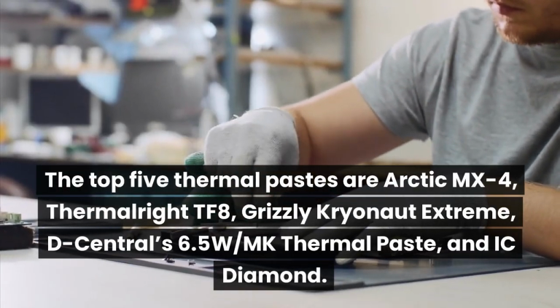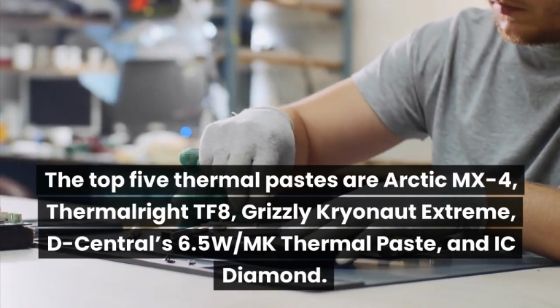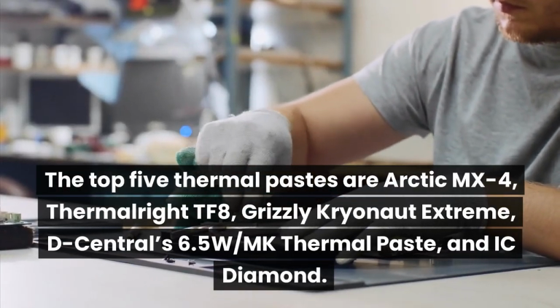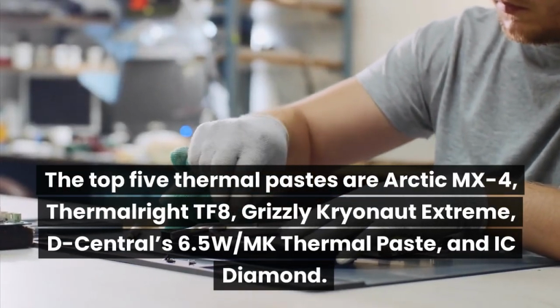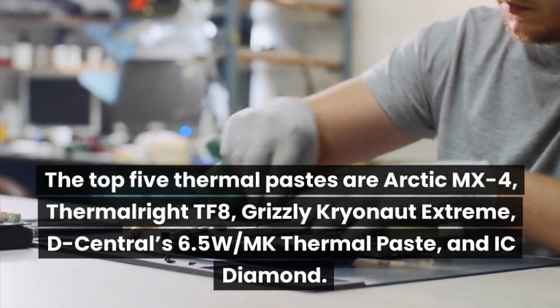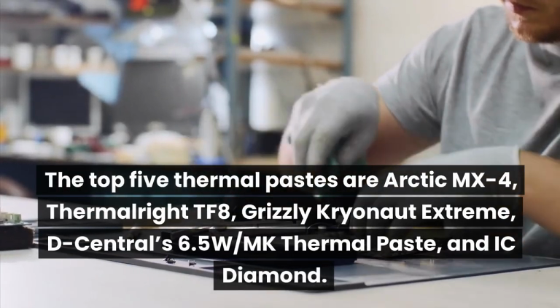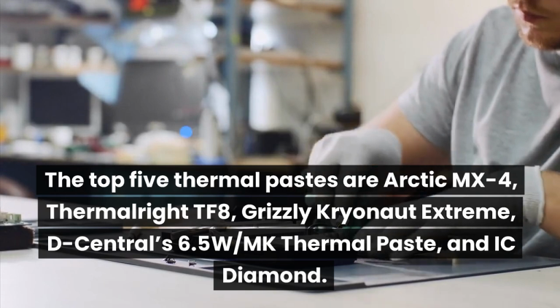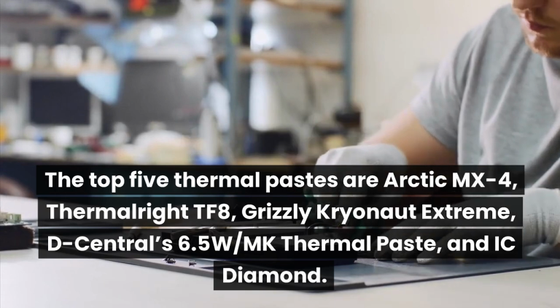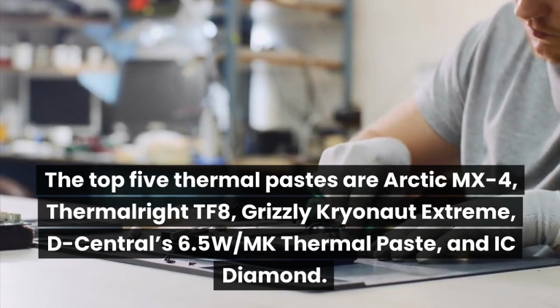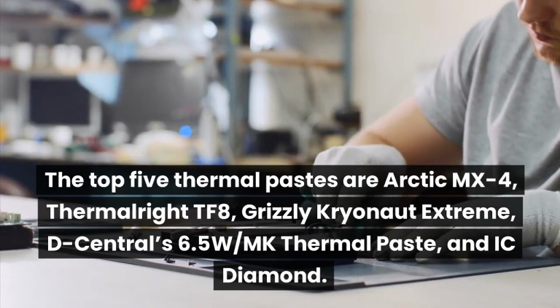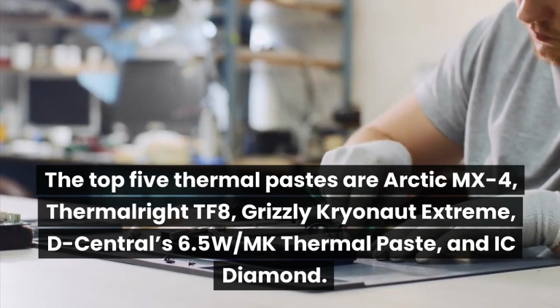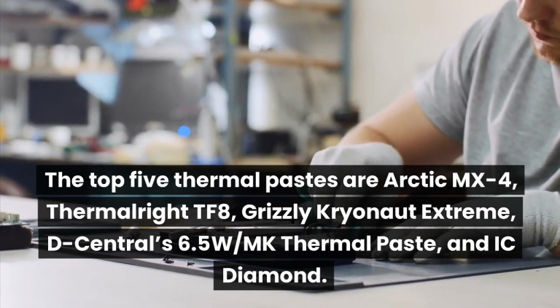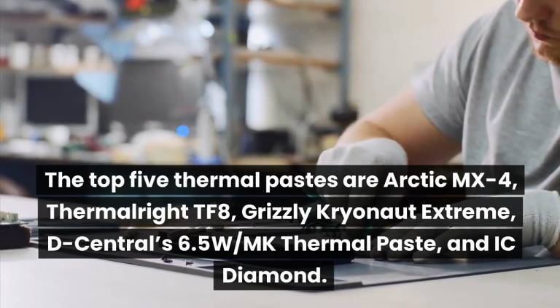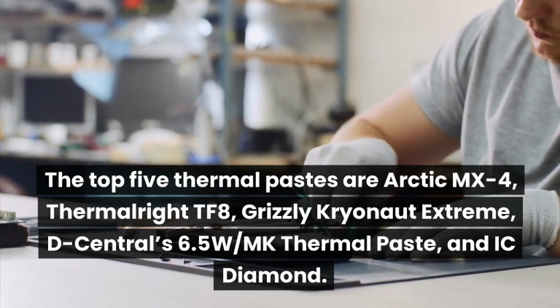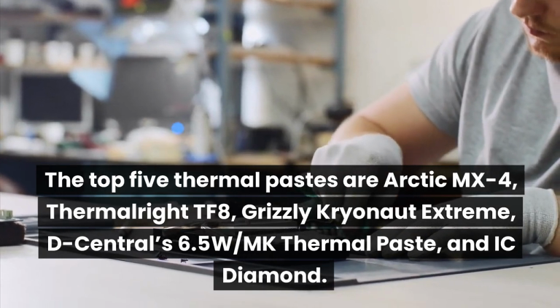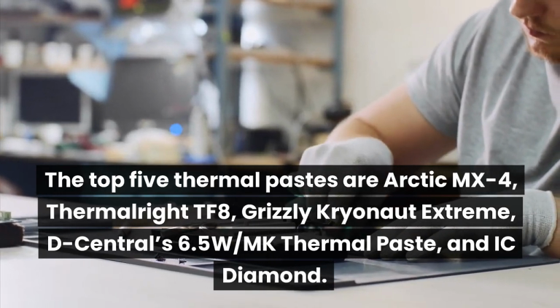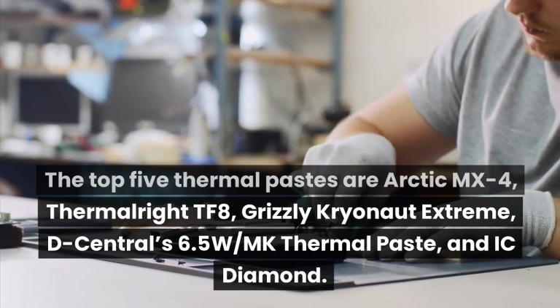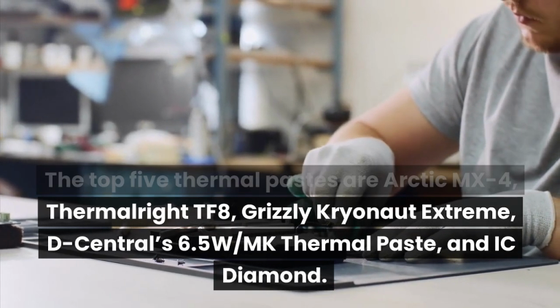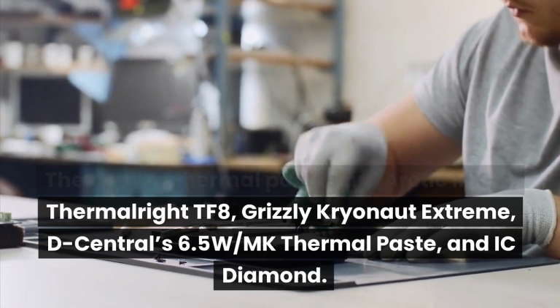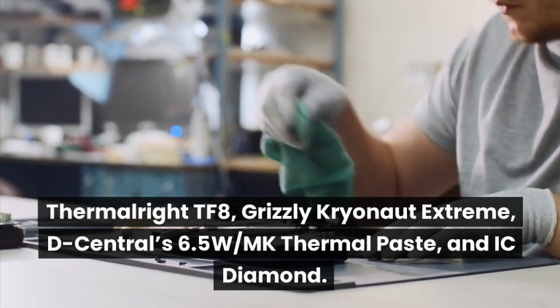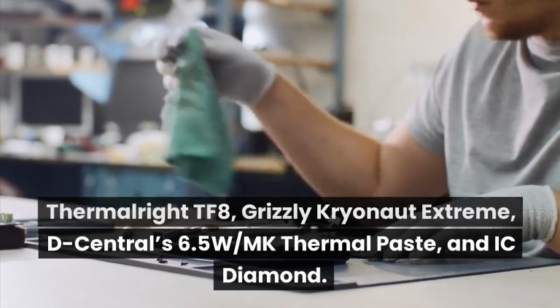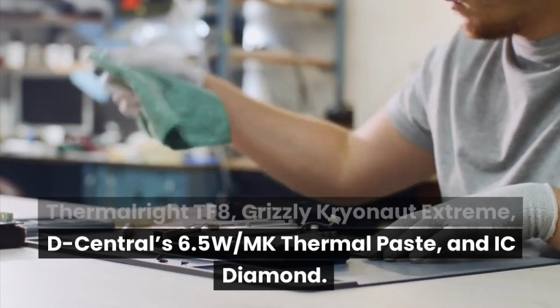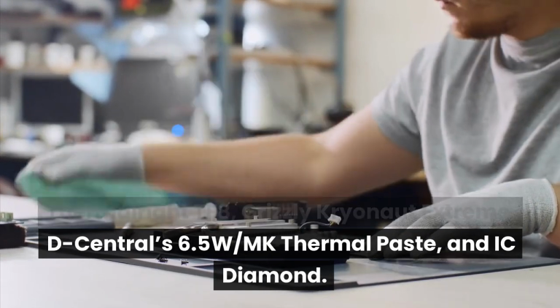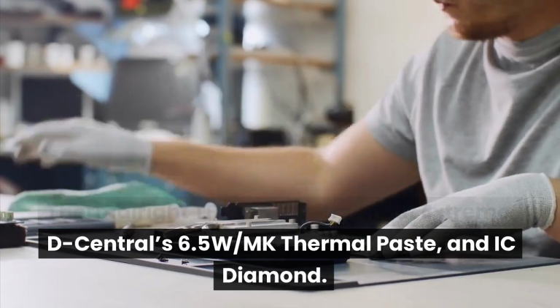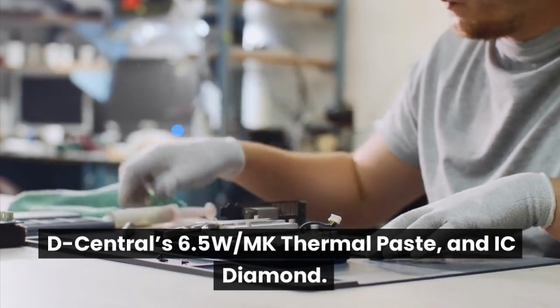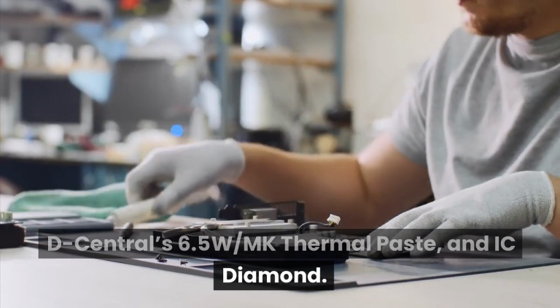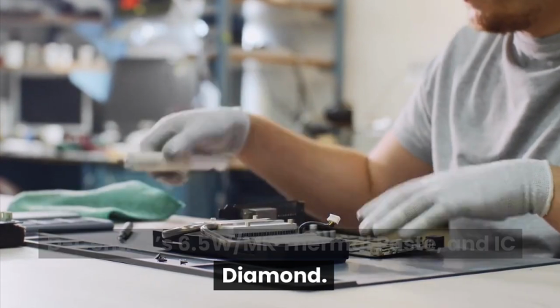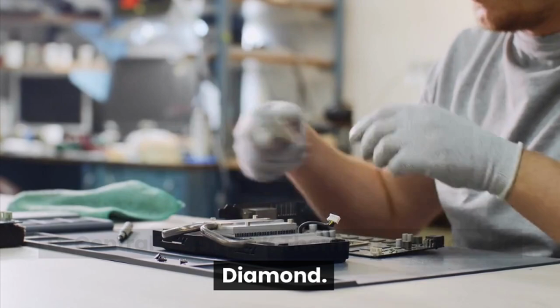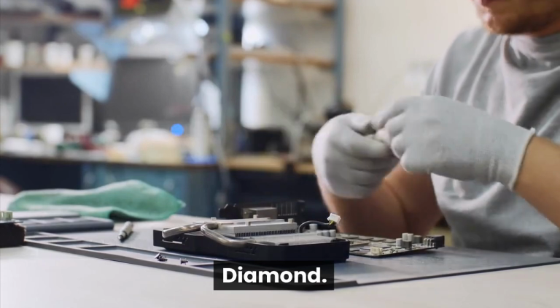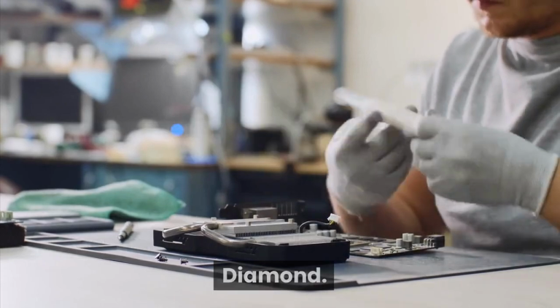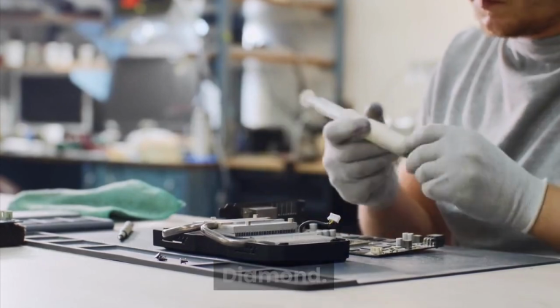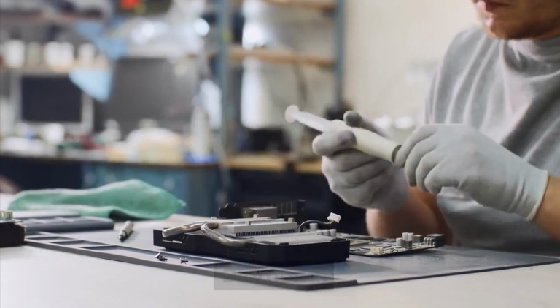The top 5 thermal pastes are Arctic MX-4, ThermalRight TF8, Thermal Grizzly Kryonaut Extreme, Downdraft 6.5 W/mK thermal paste, and Icy Diamond.